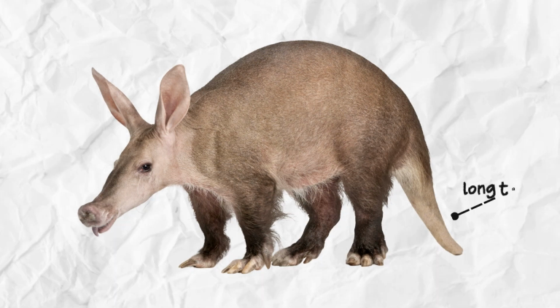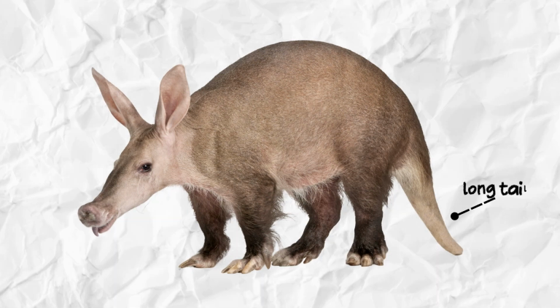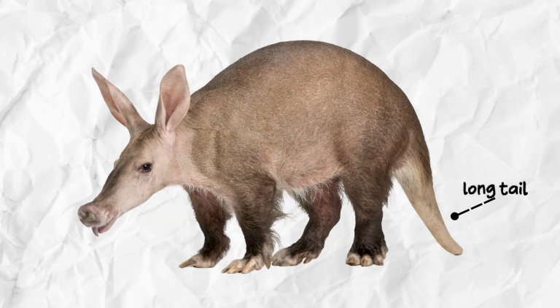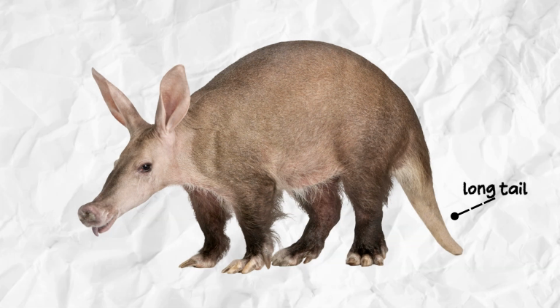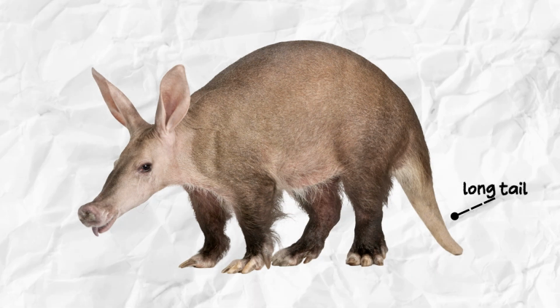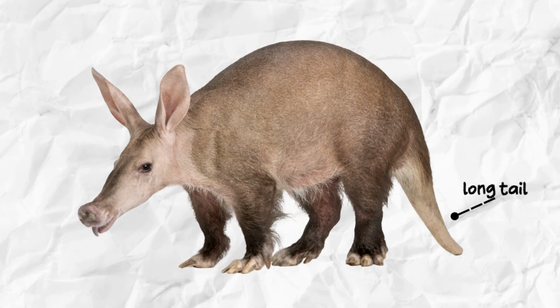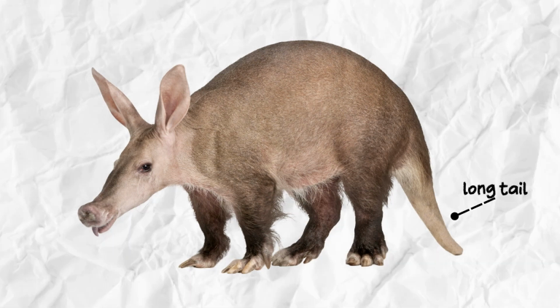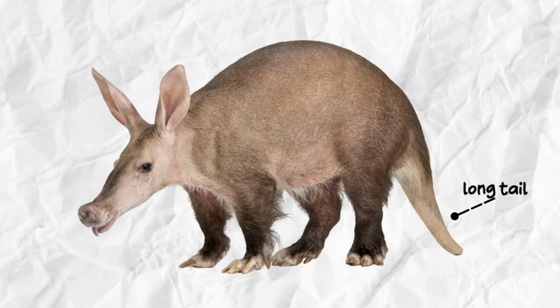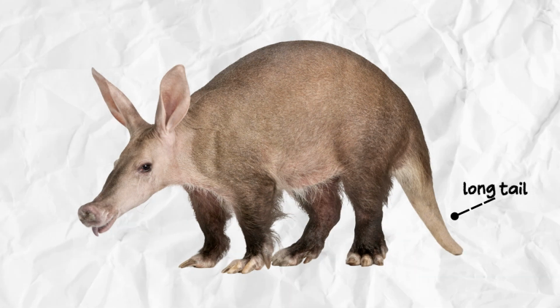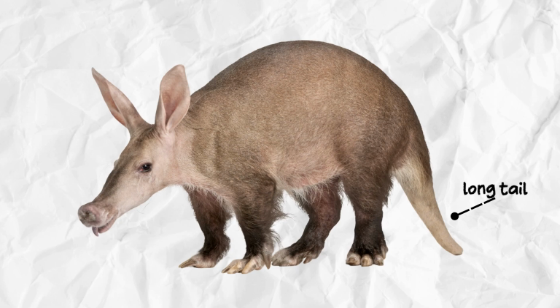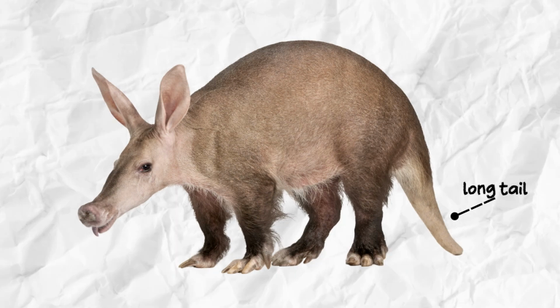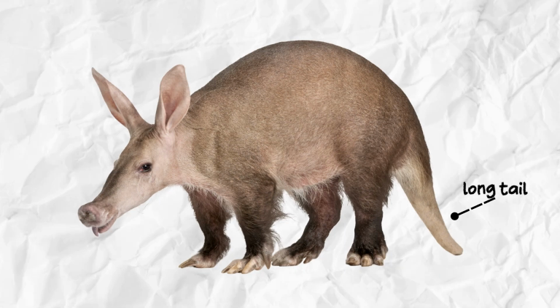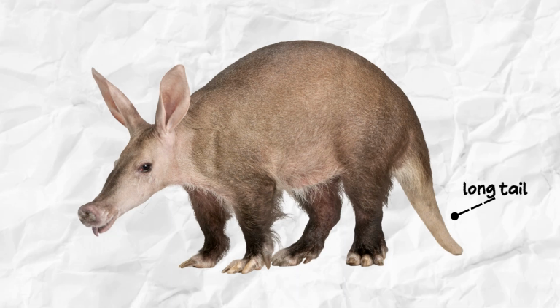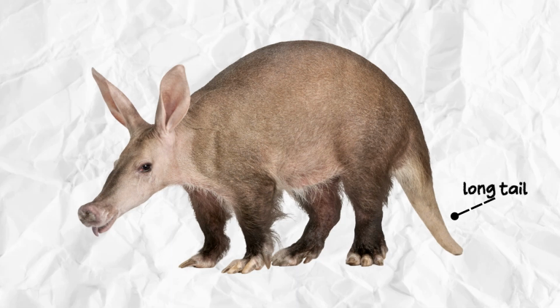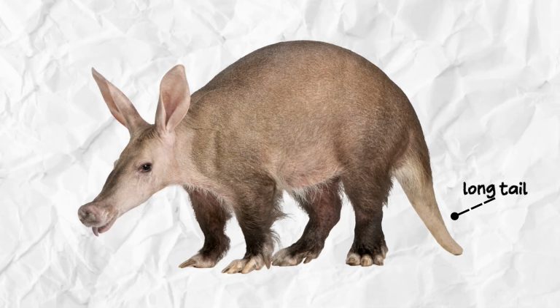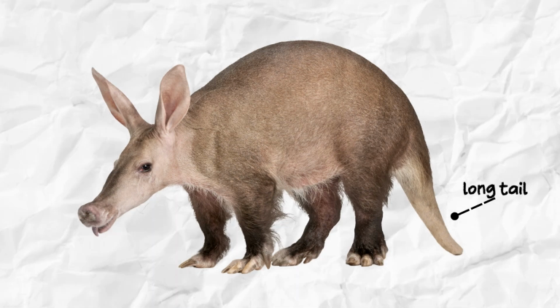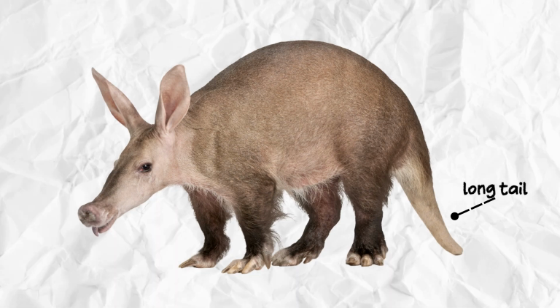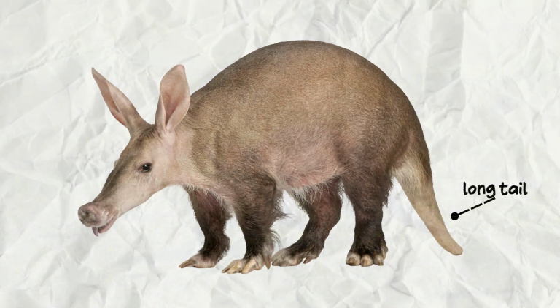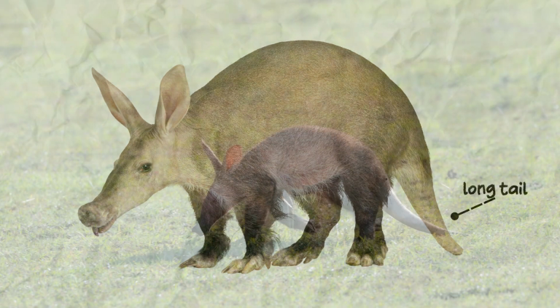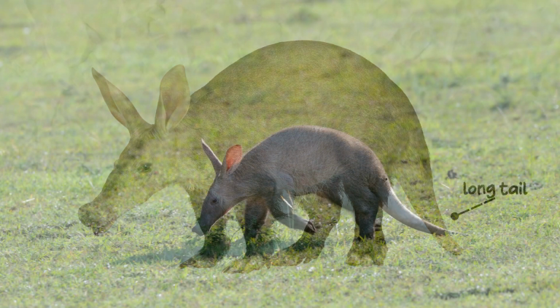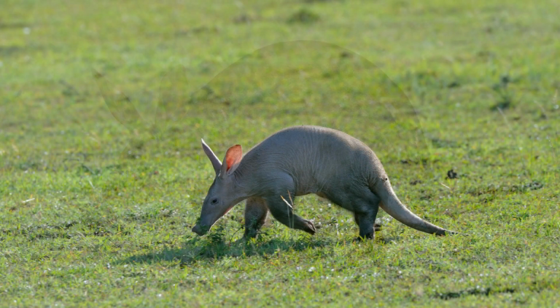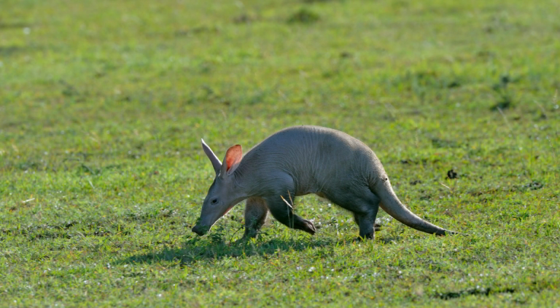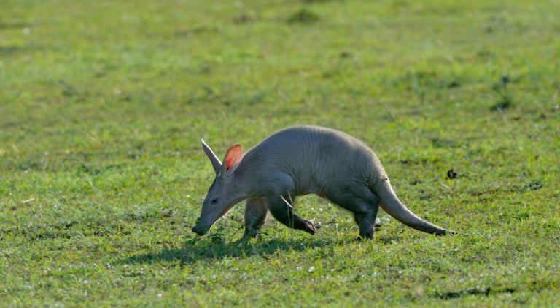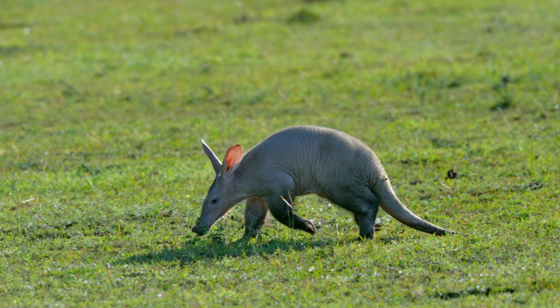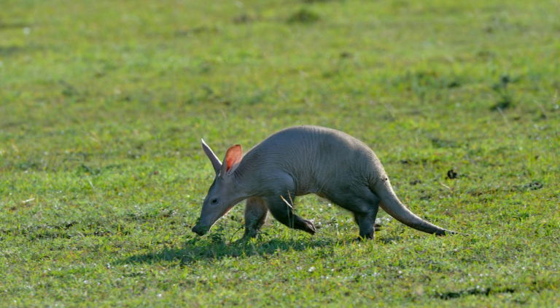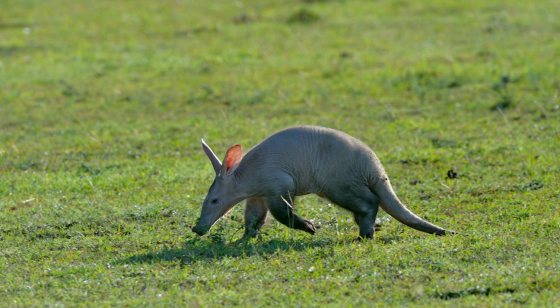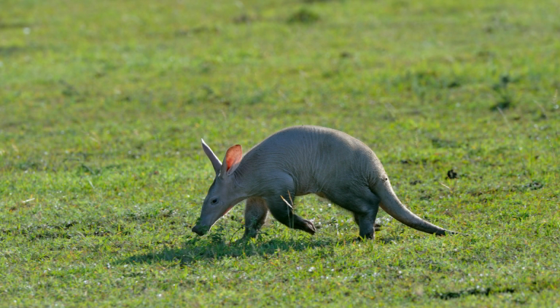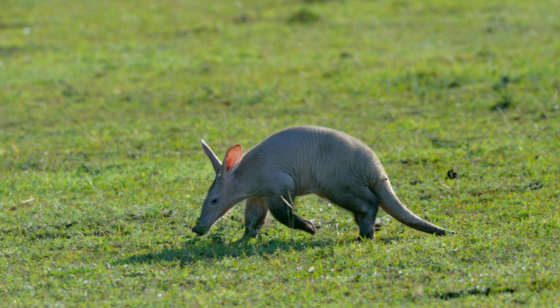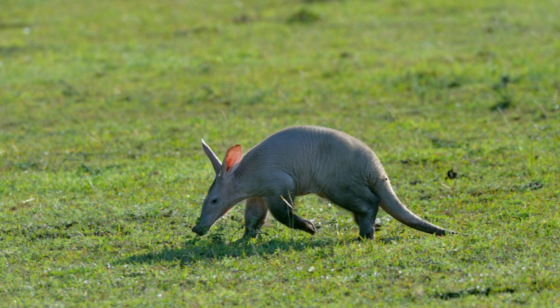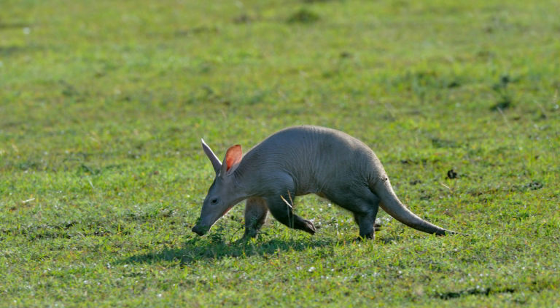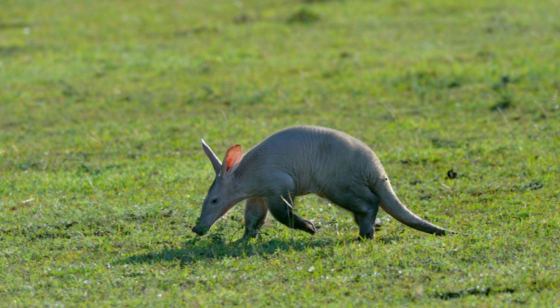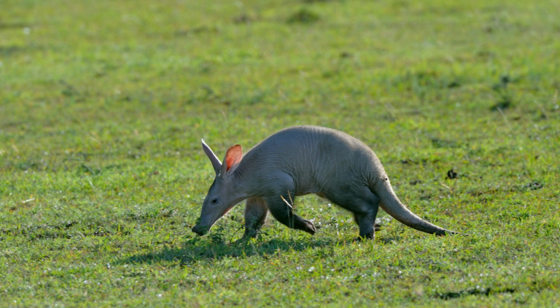Aardvarks have a very long tail that can measure up to two feet in length. It helps them balance when they're running or digging for food.